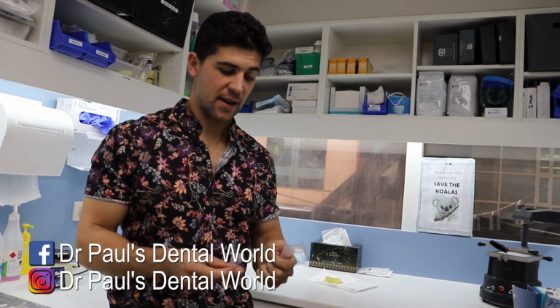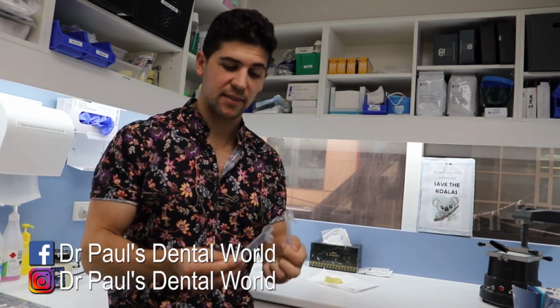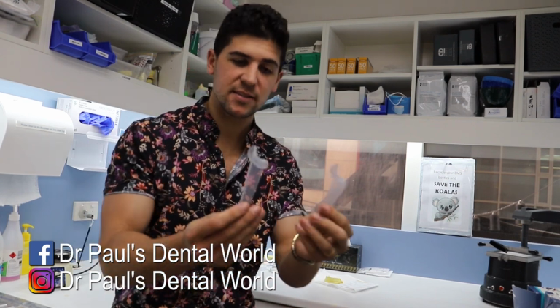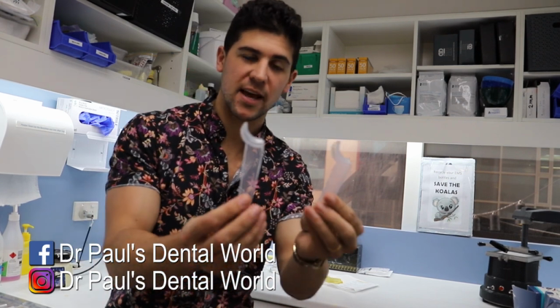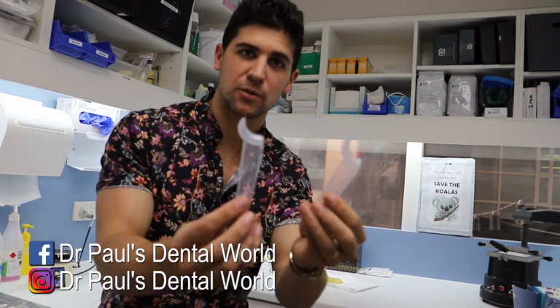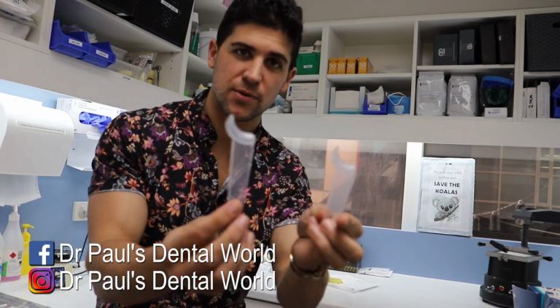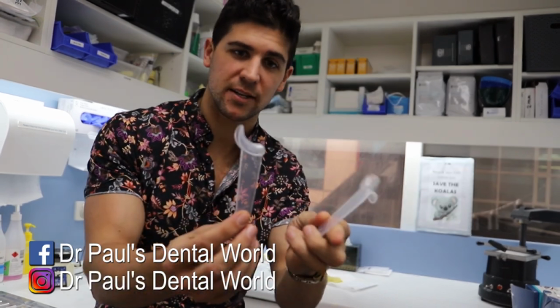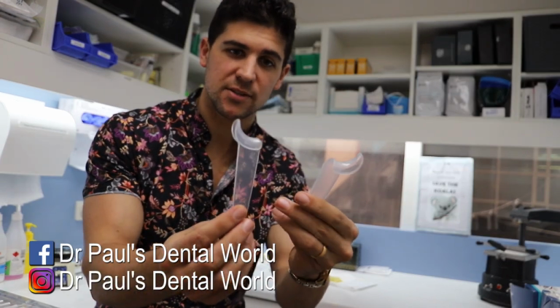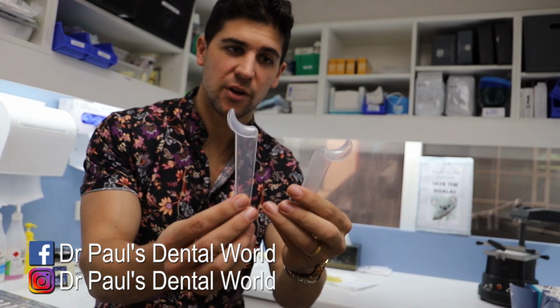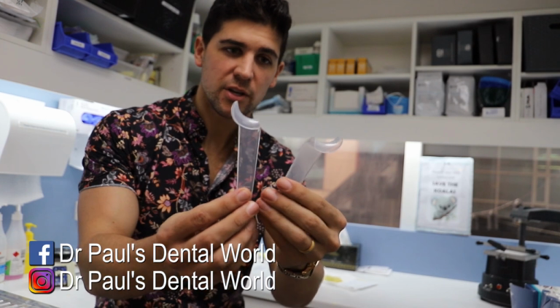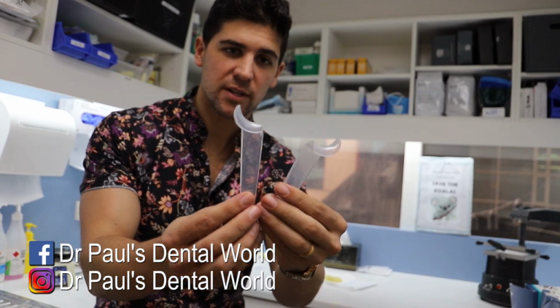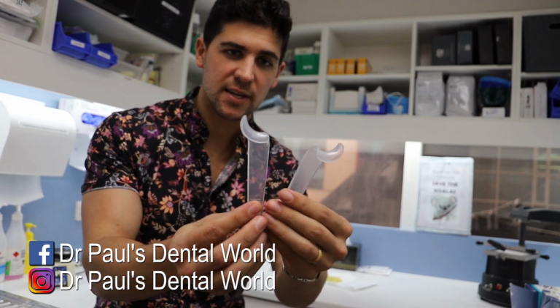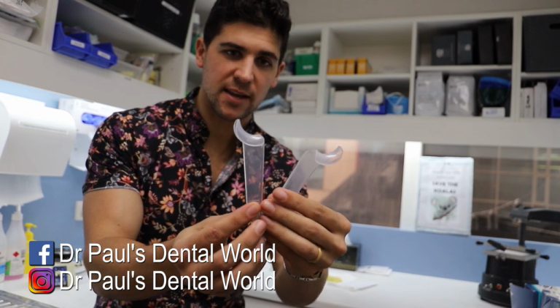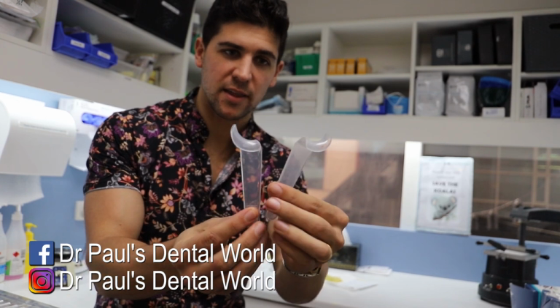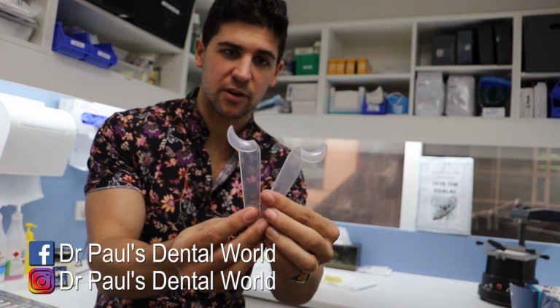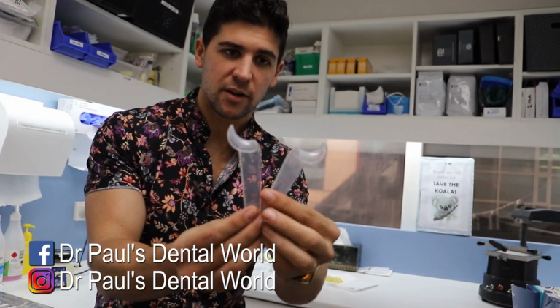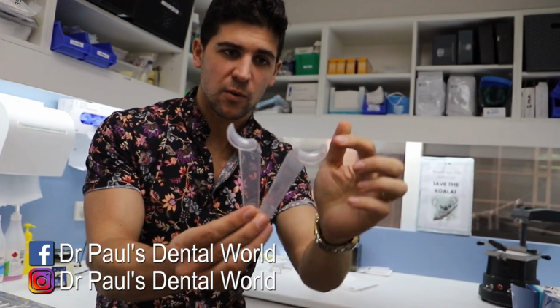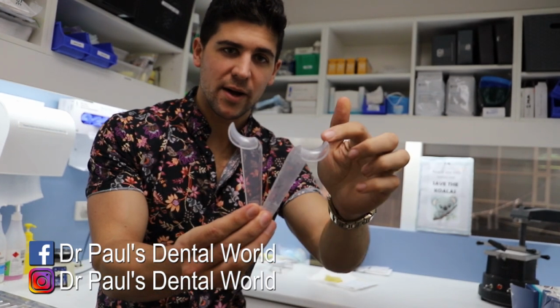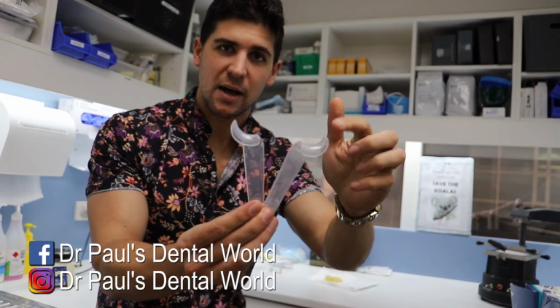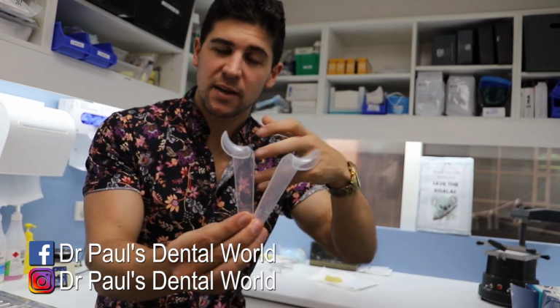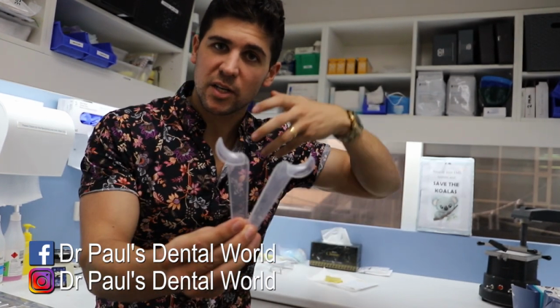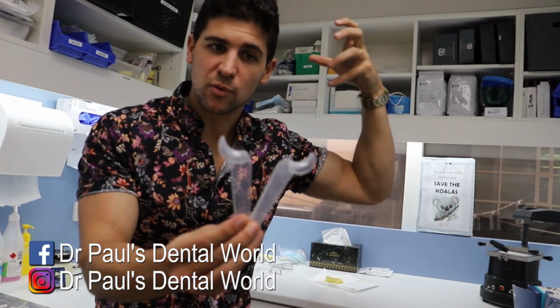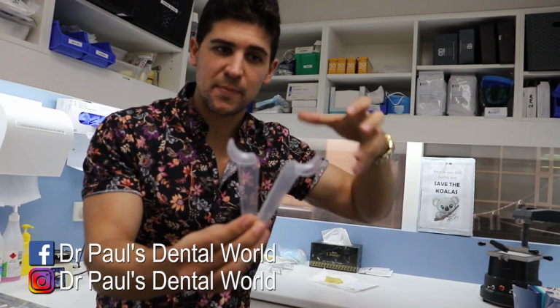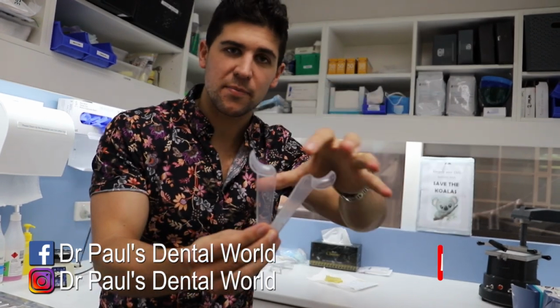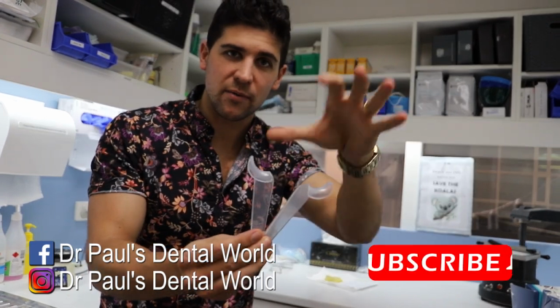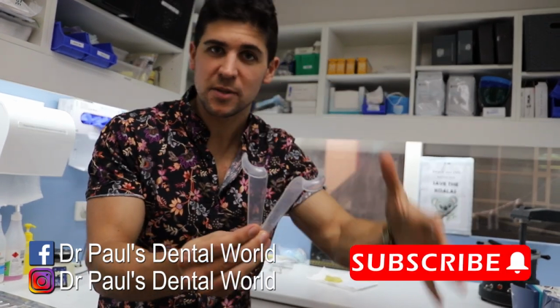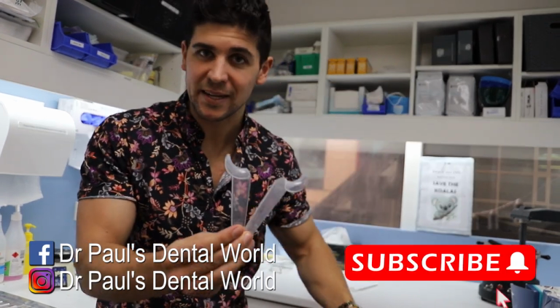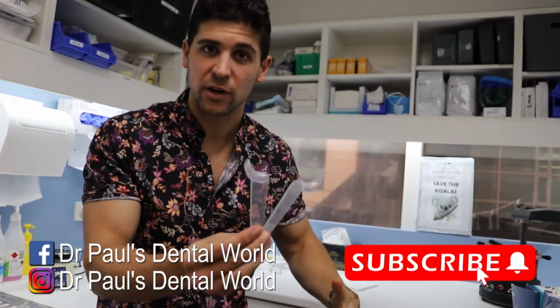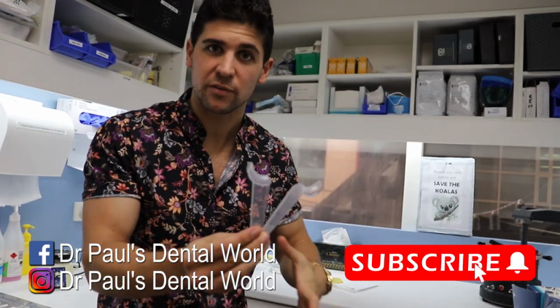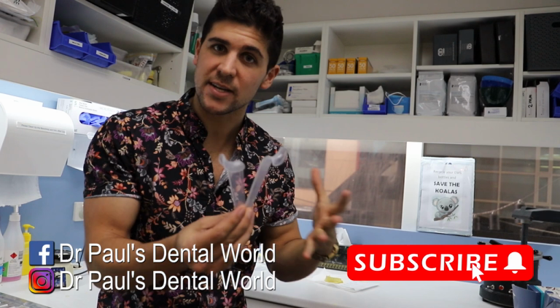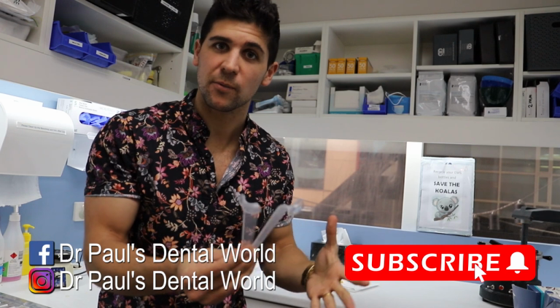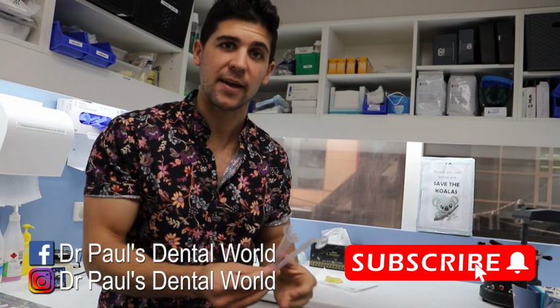Now these are the actual retractors. You can see here that they've got one arm here that's going to pull the lip up, the other arm has been cut off and it's out of the way.